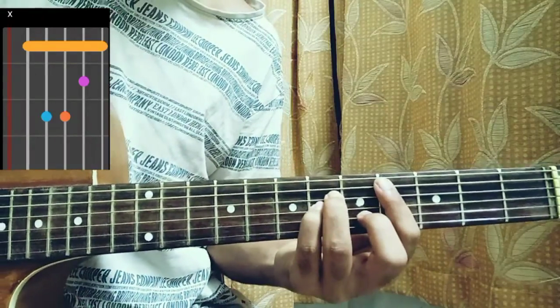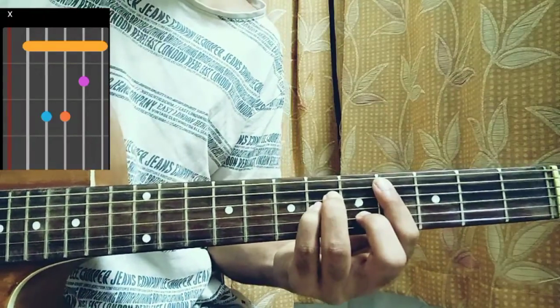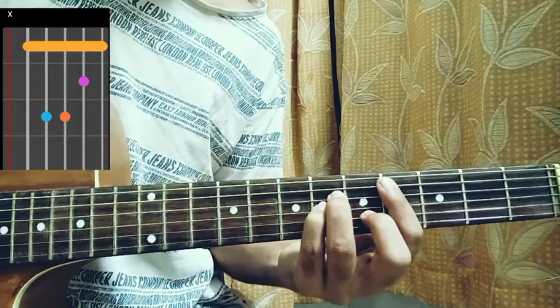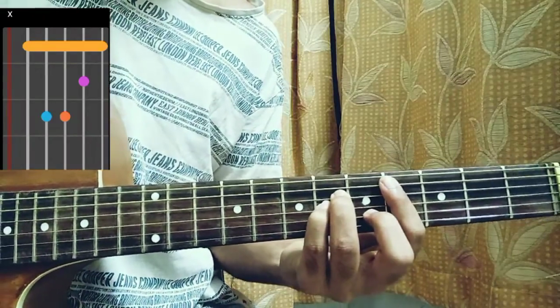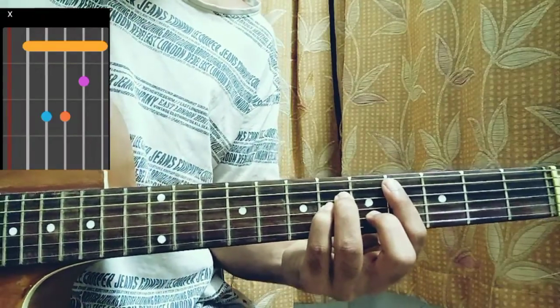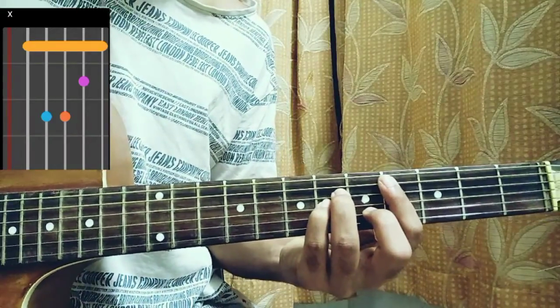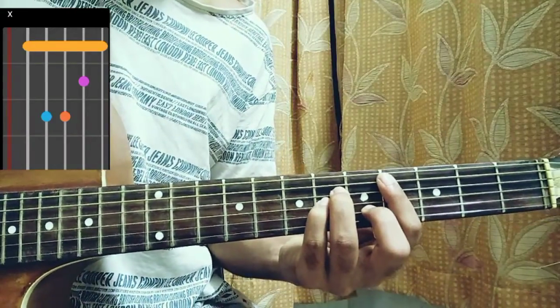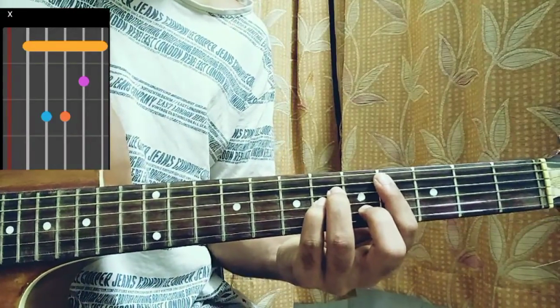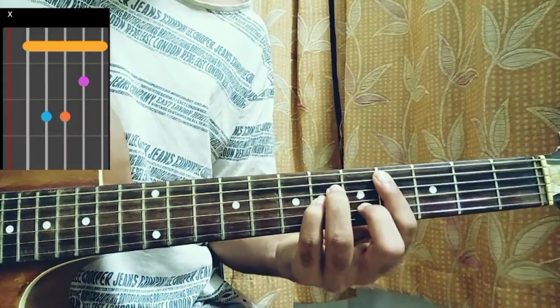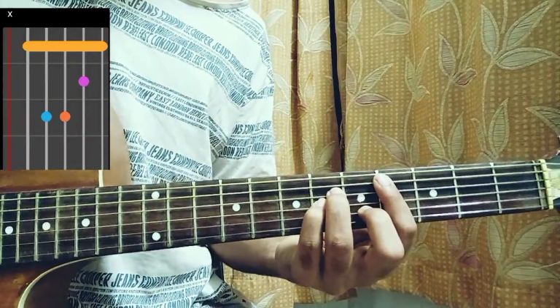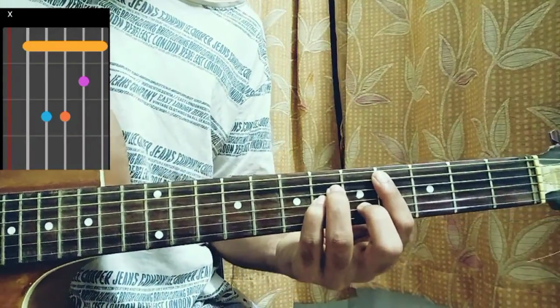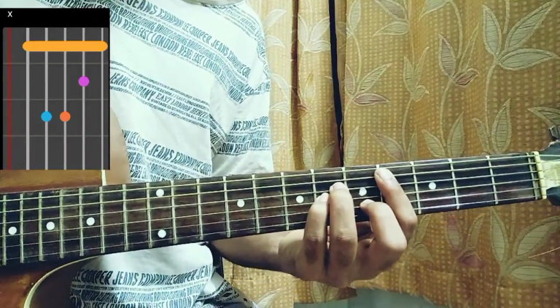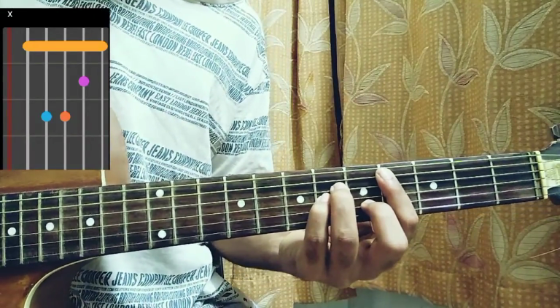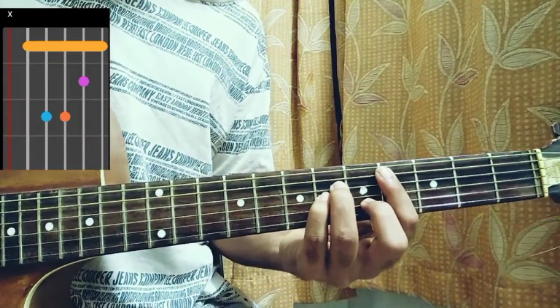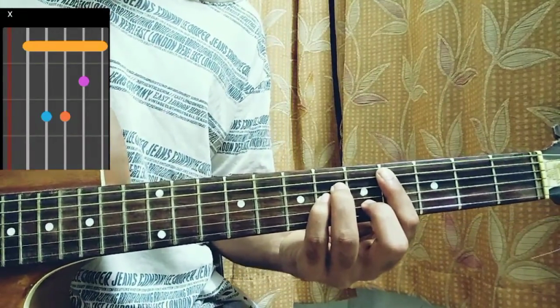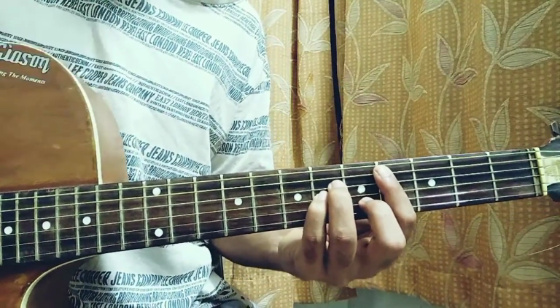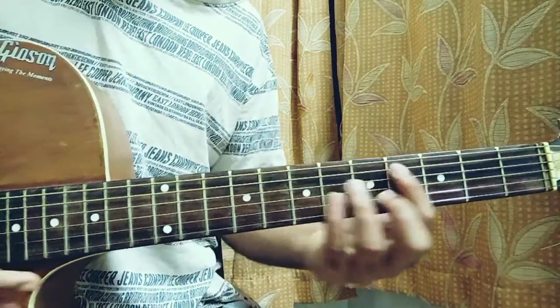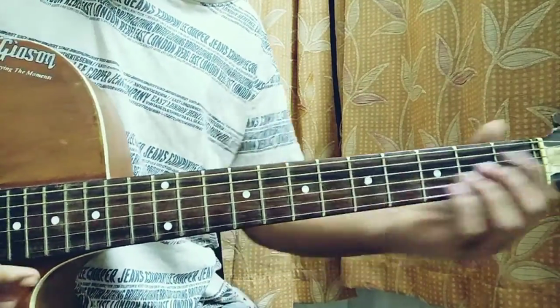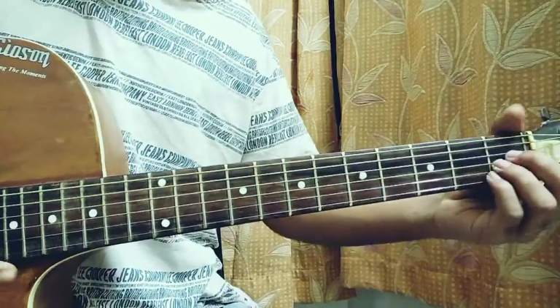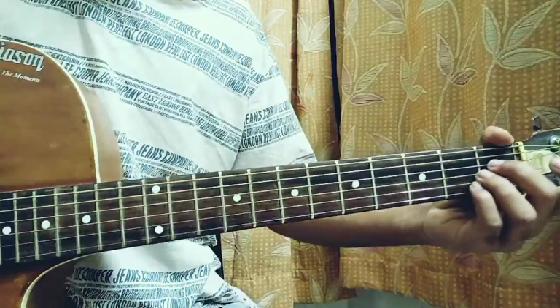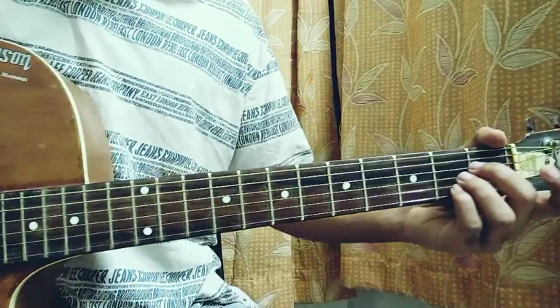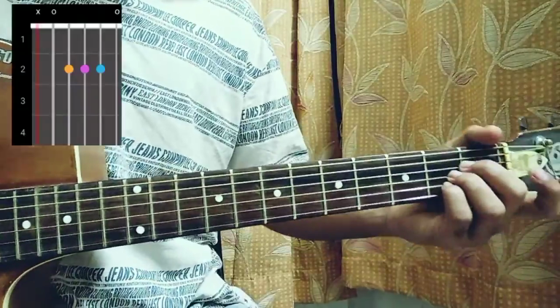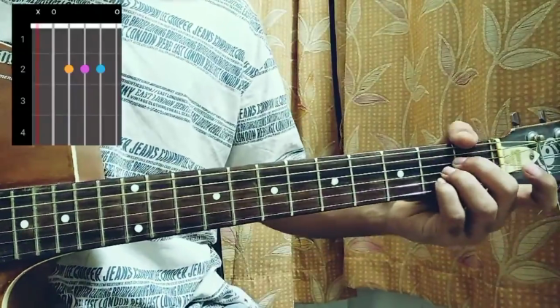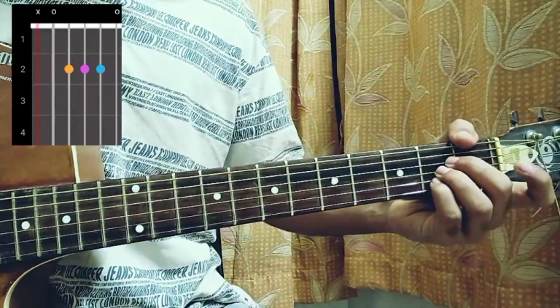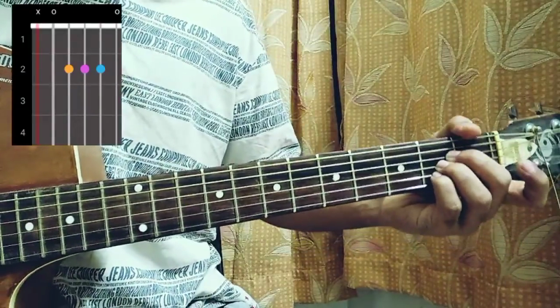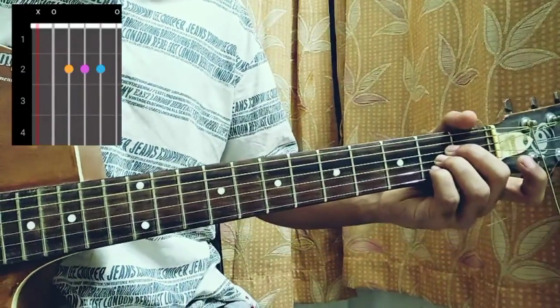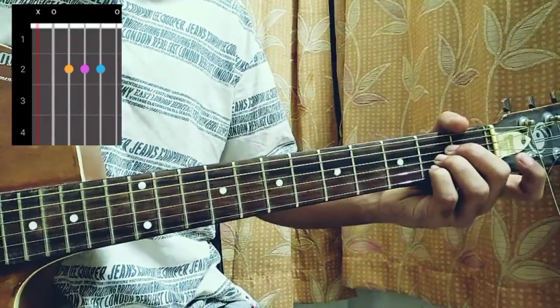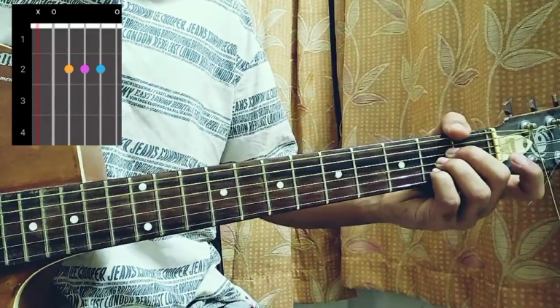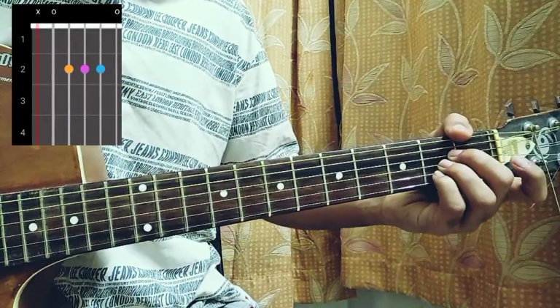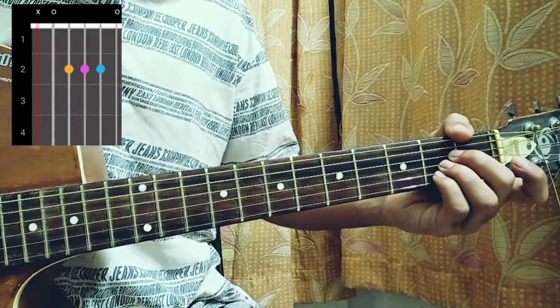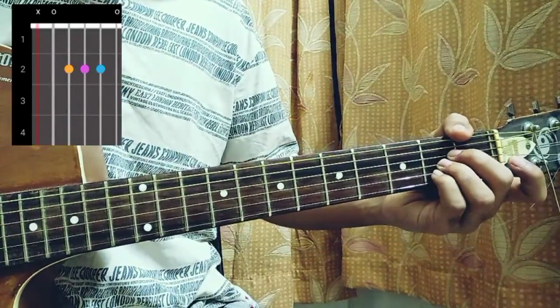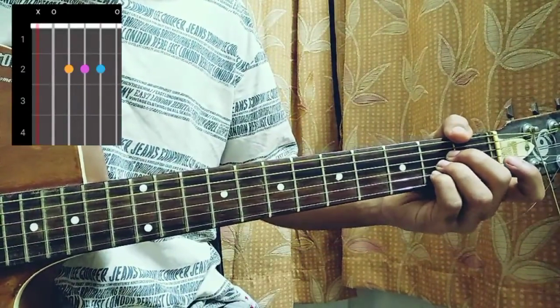Focus on the chord chart — you can just pause the video if you want. We have an A chord, which is mute, open, second, second, second, open.